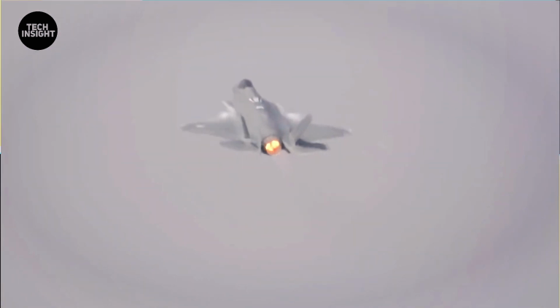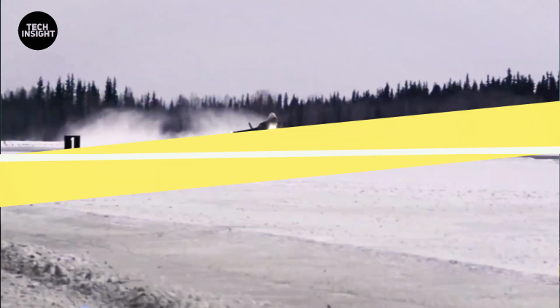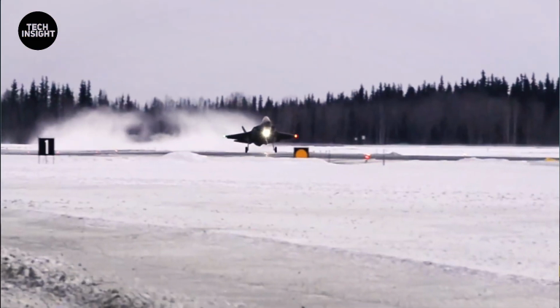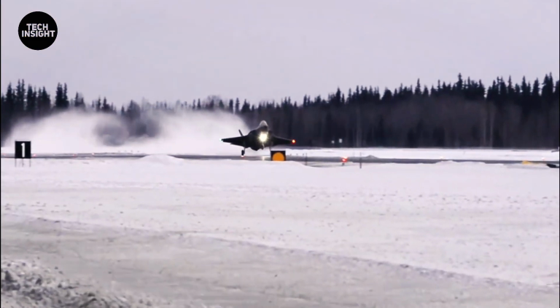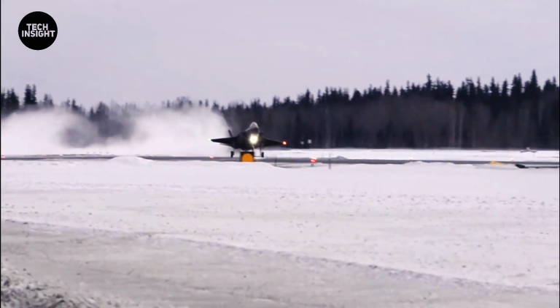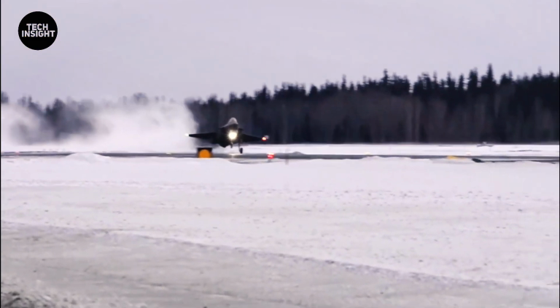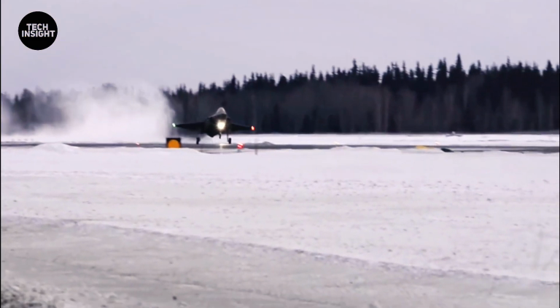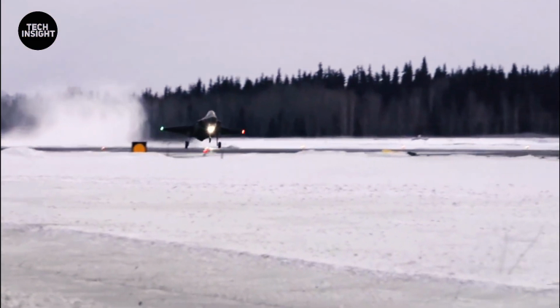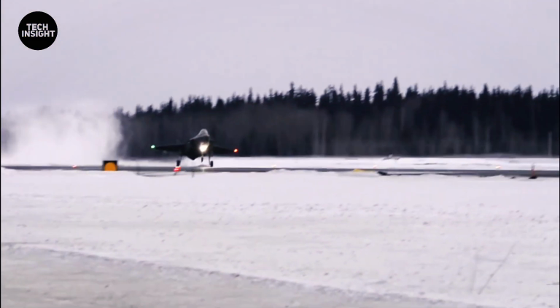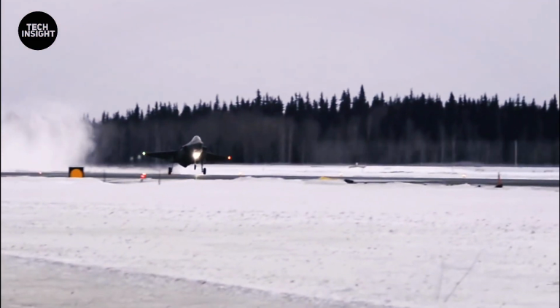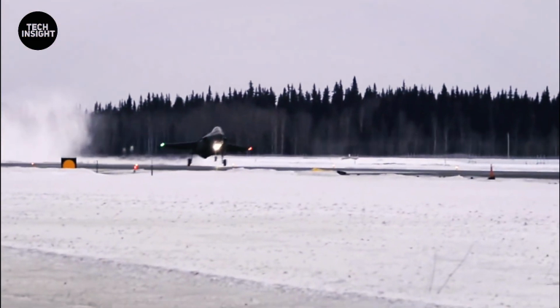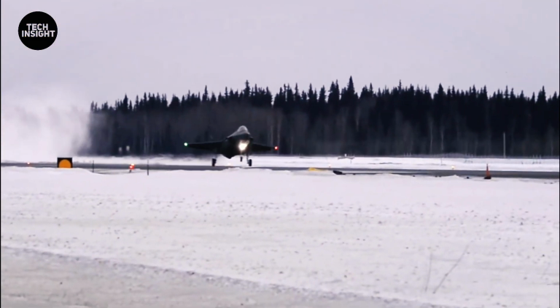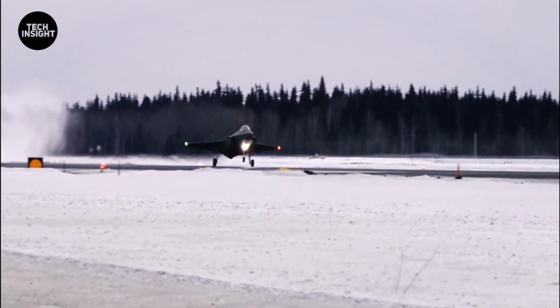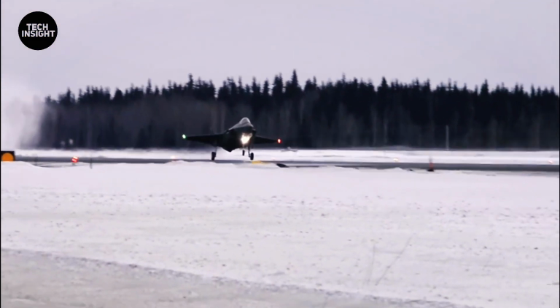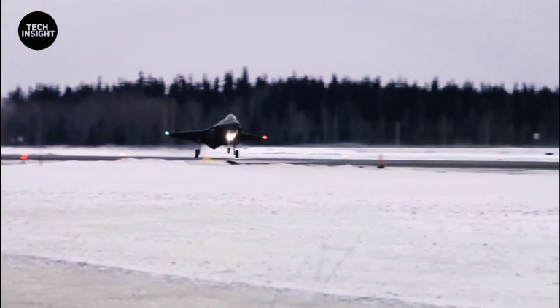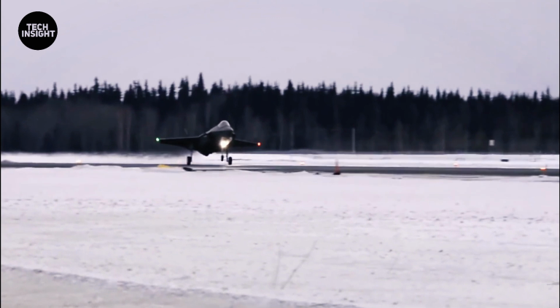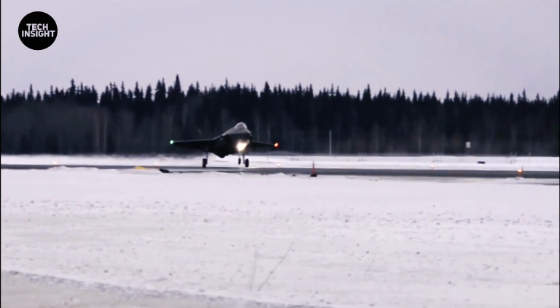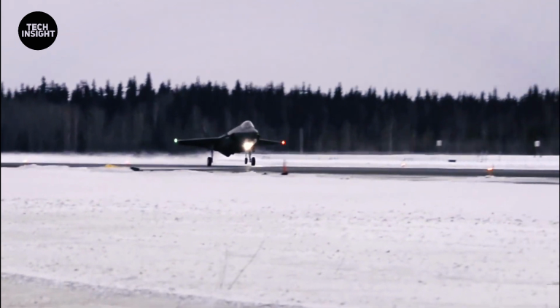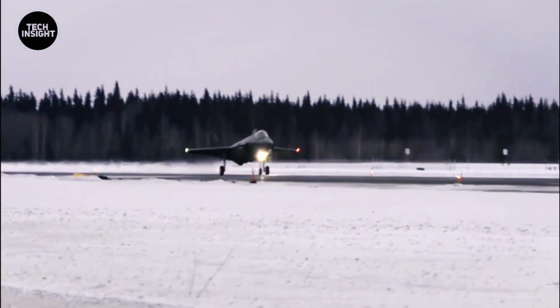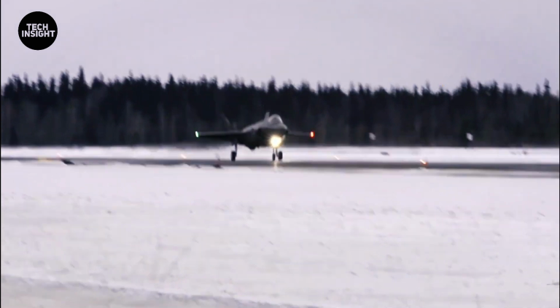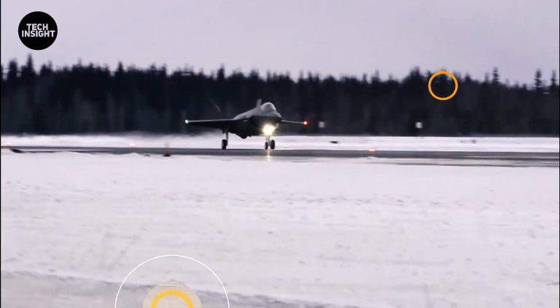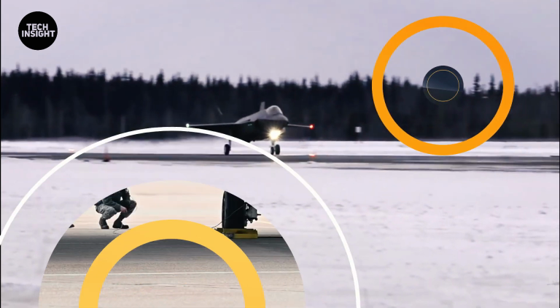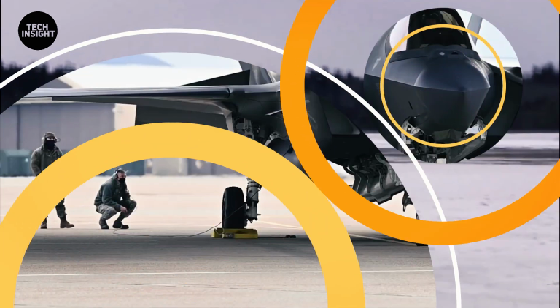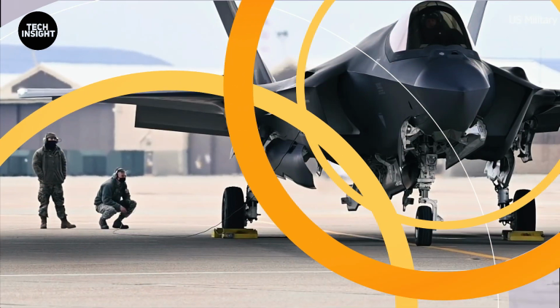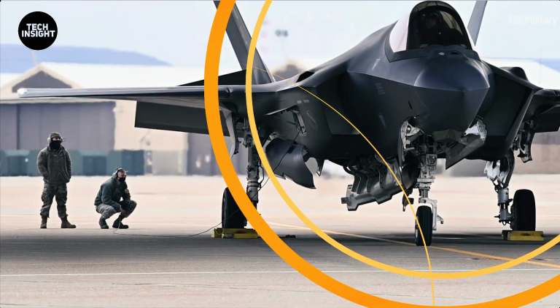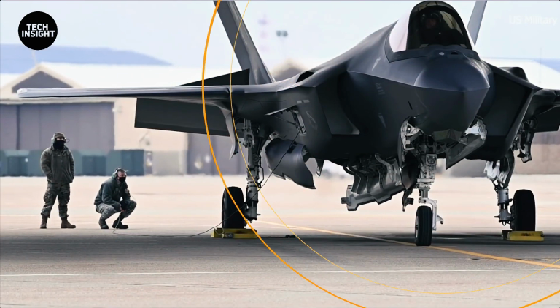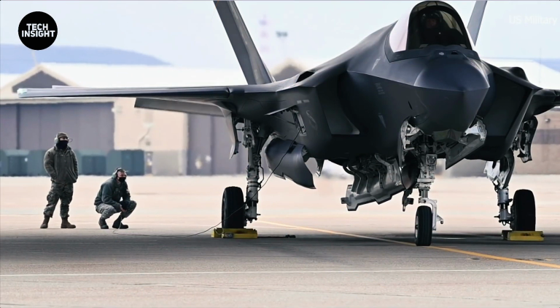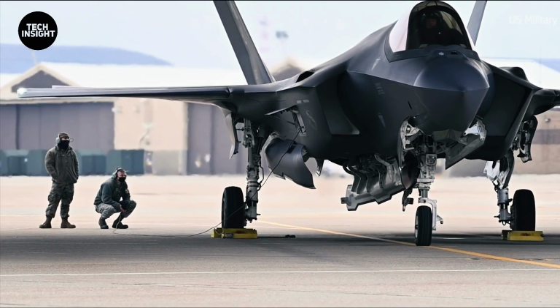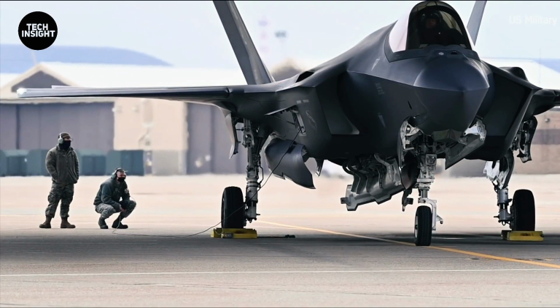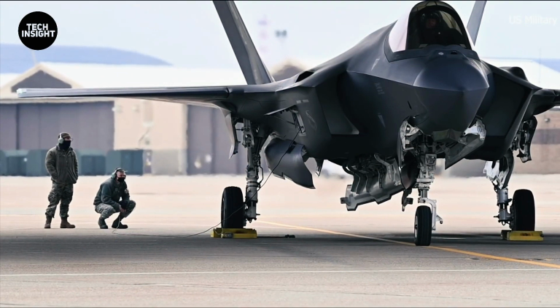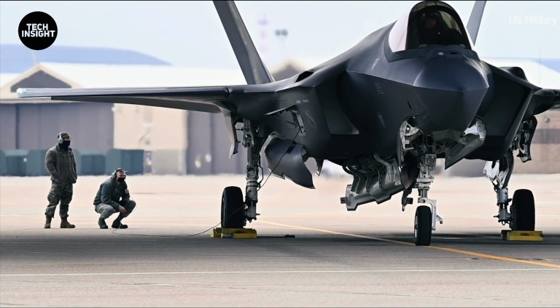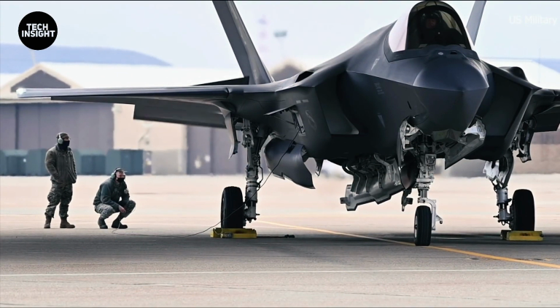The climatic tests are just one of many rounds of testing the F-35 will have to complete before it can be deployed by any national military.